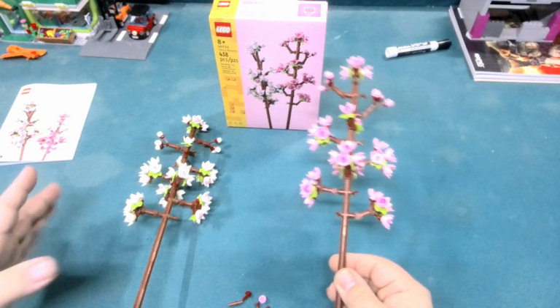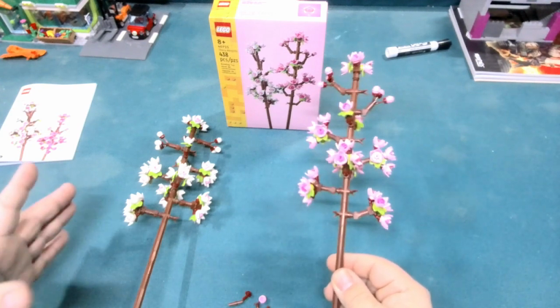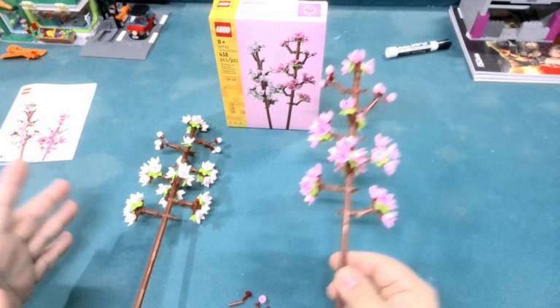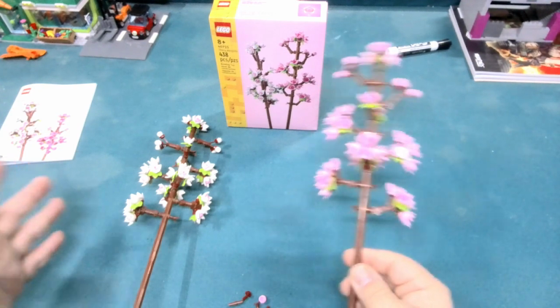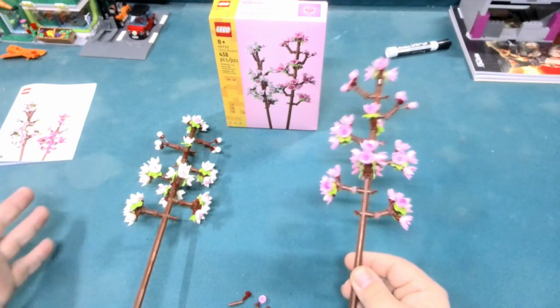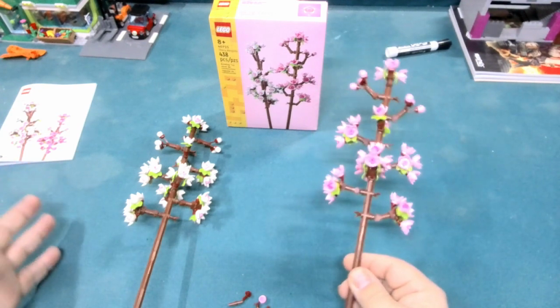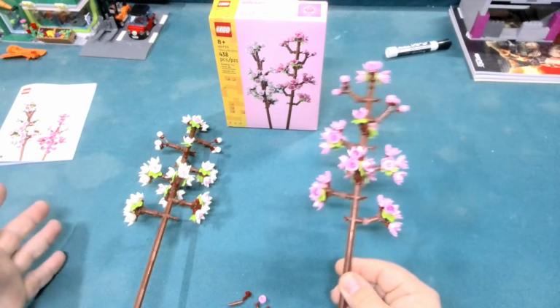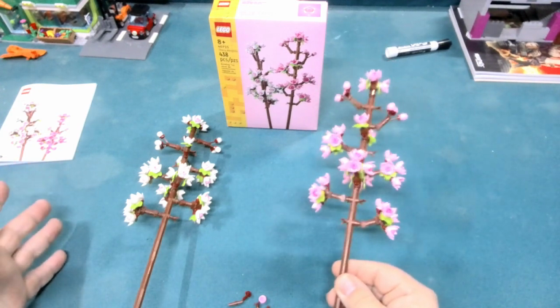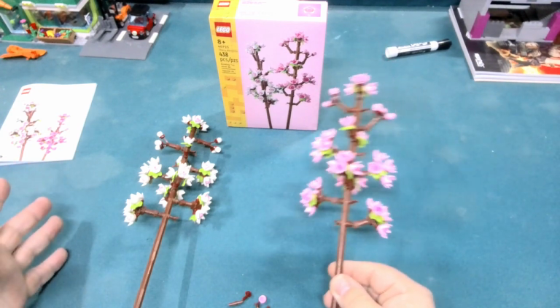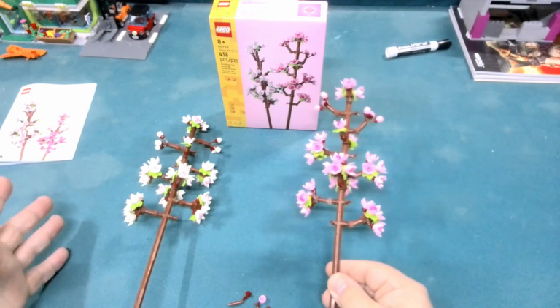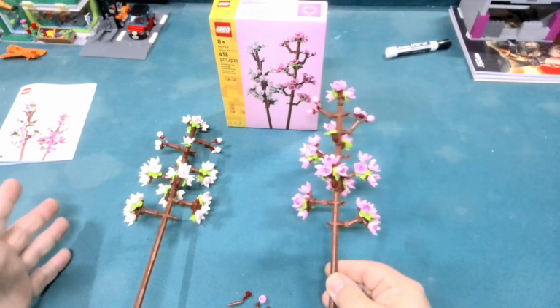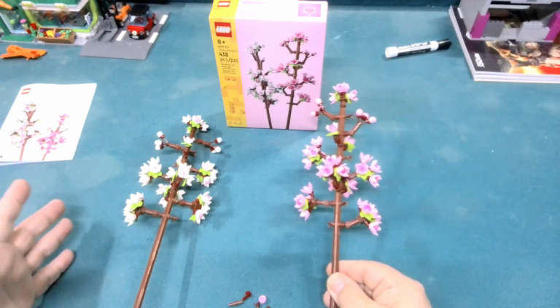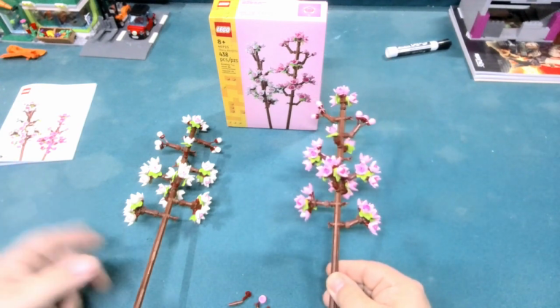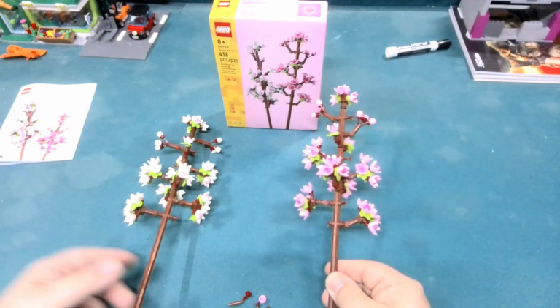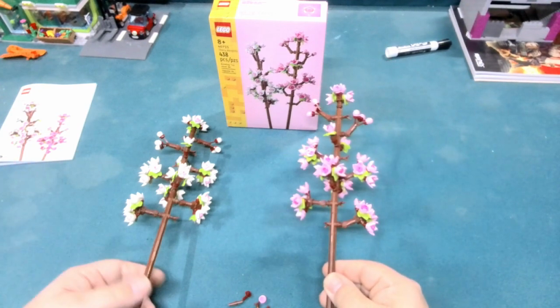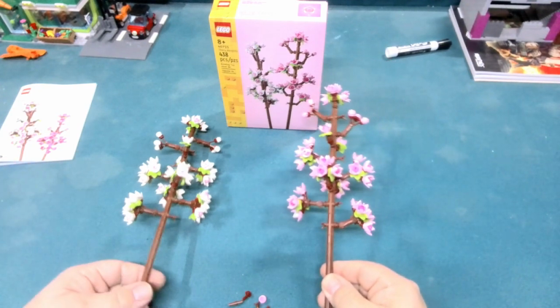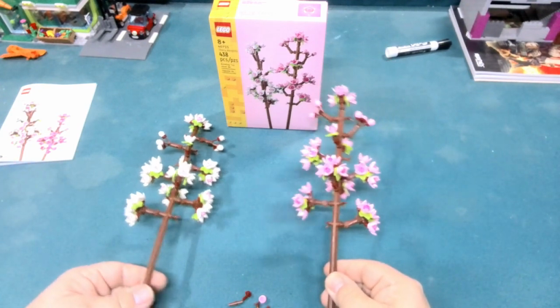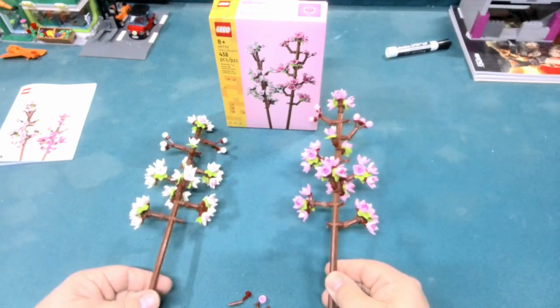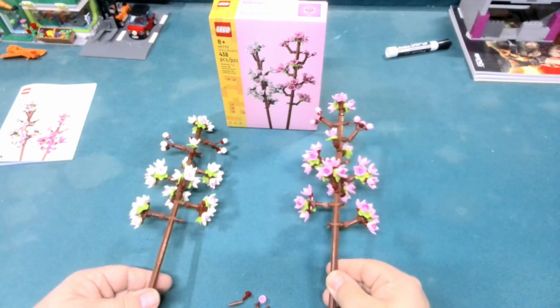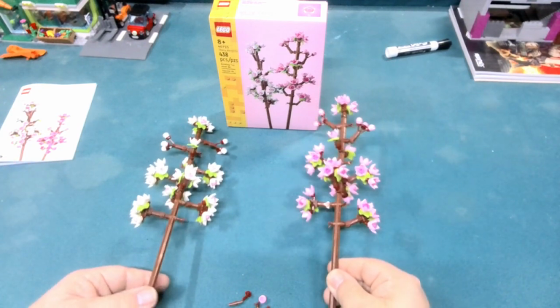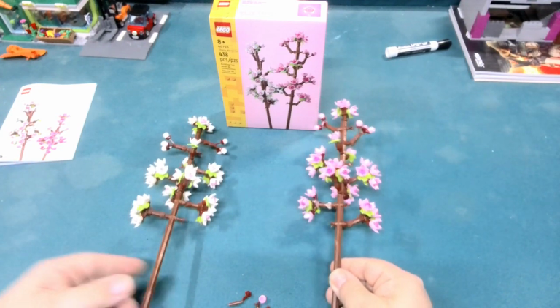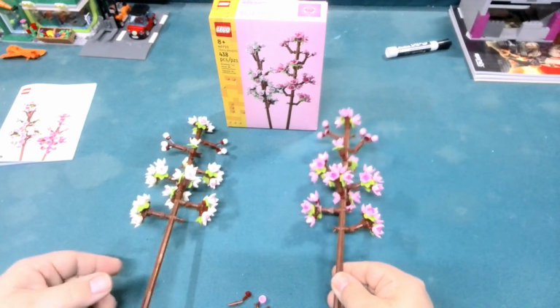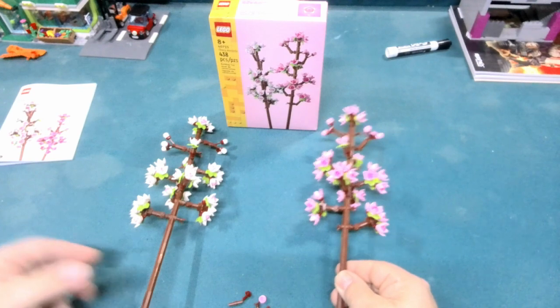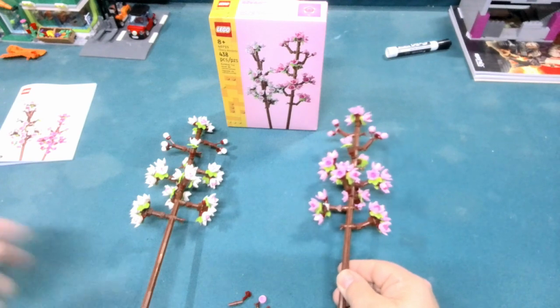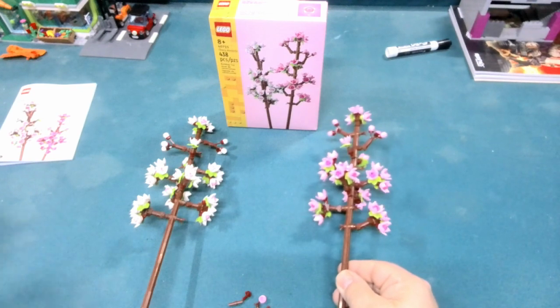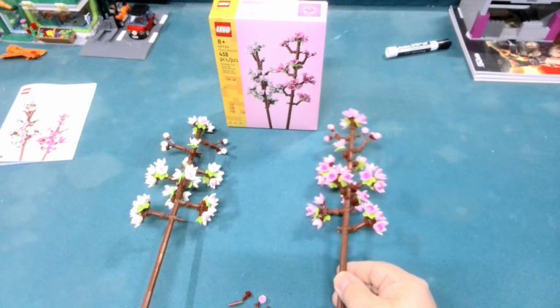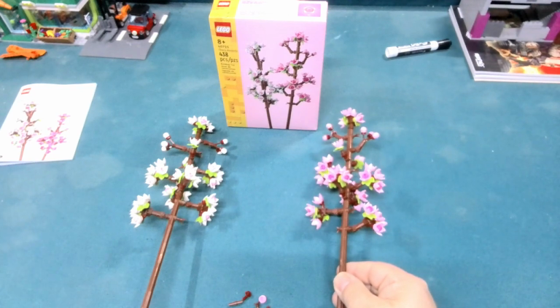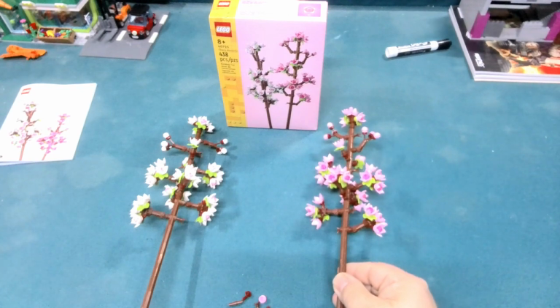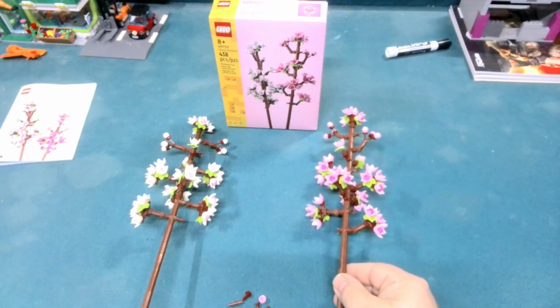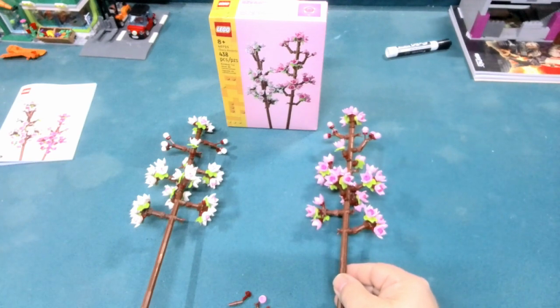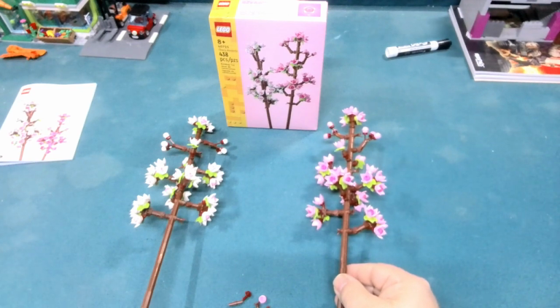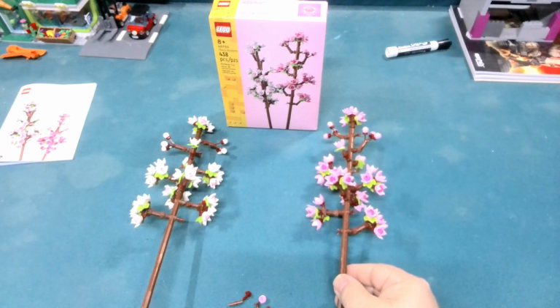I think these sets being about $15 are pretty nice, and the fact that you can arrange them however you want — mix and match them — is a great bonus.